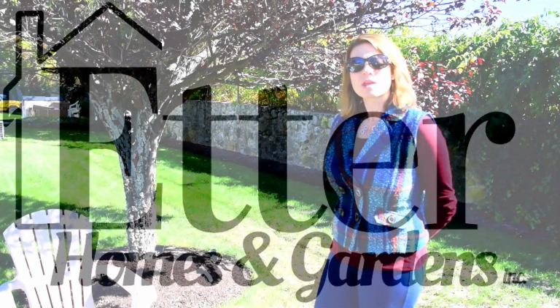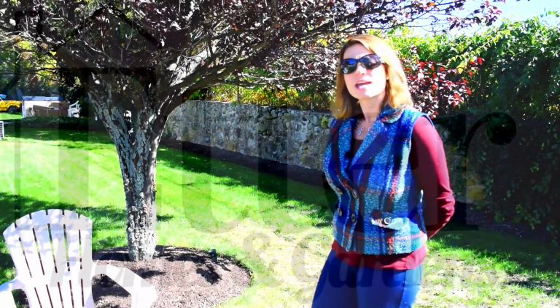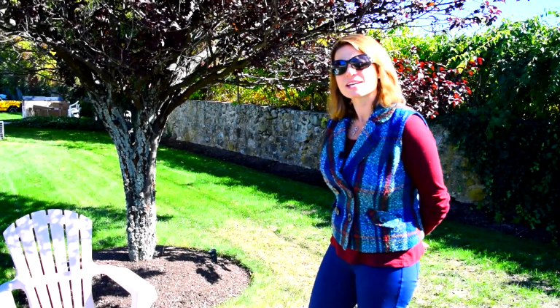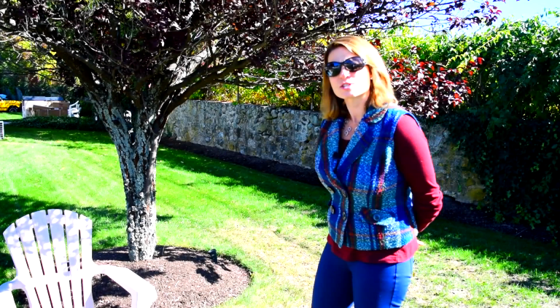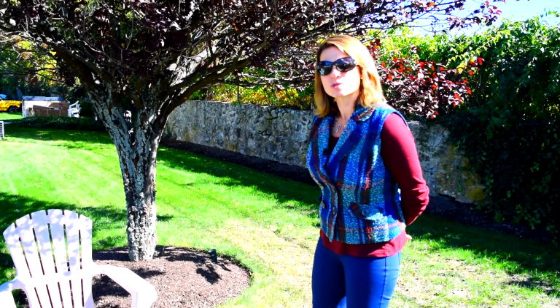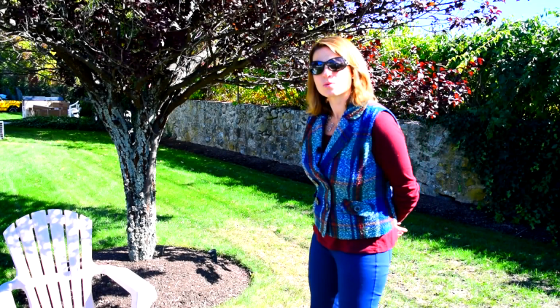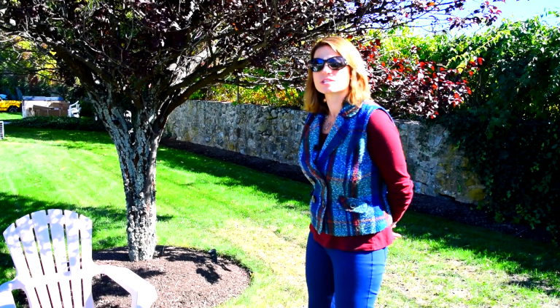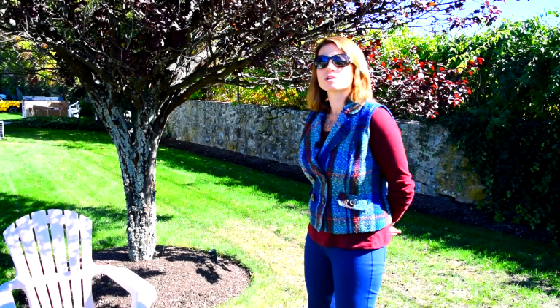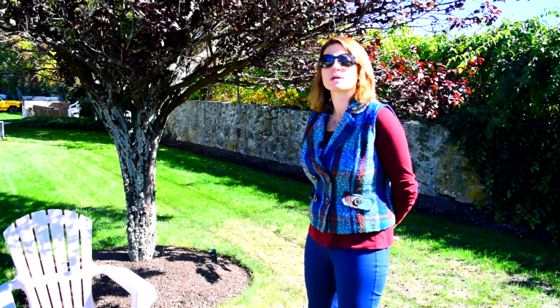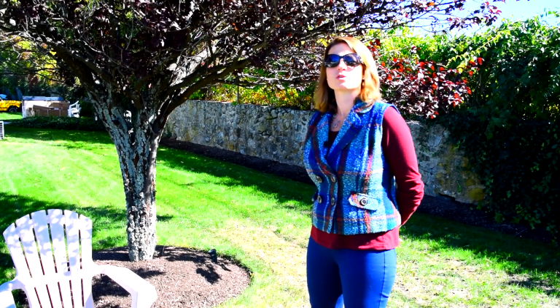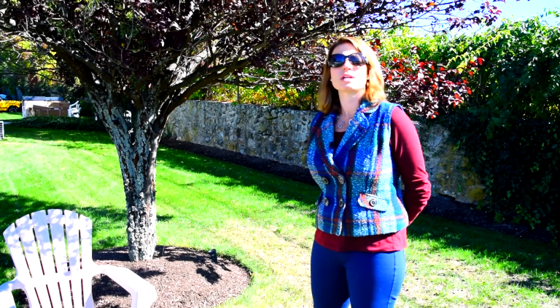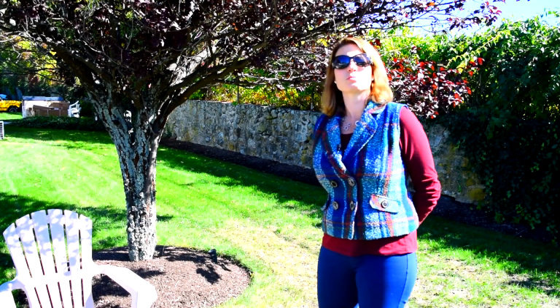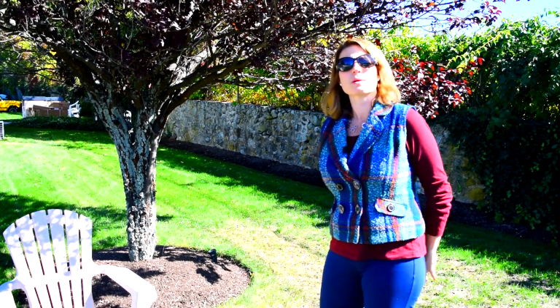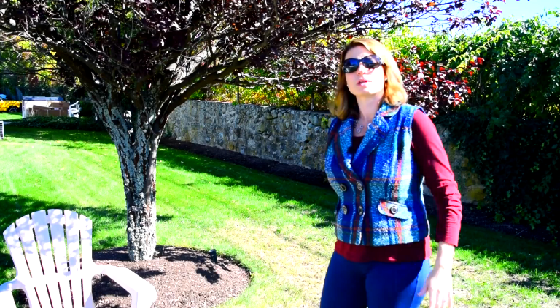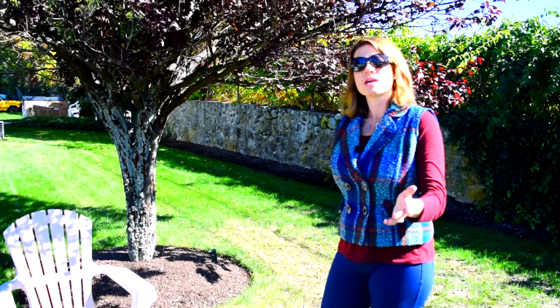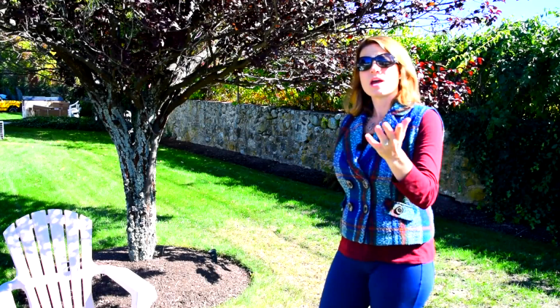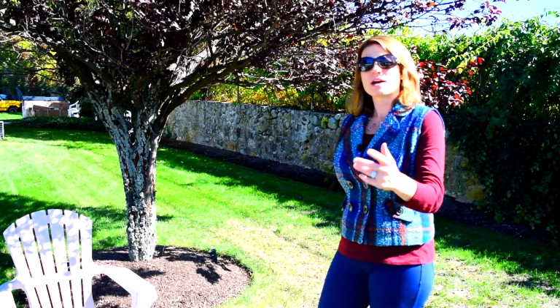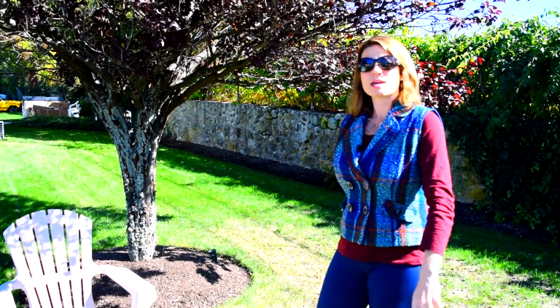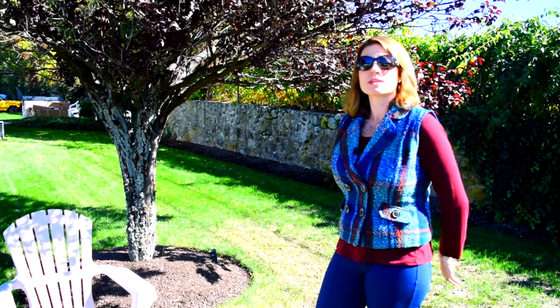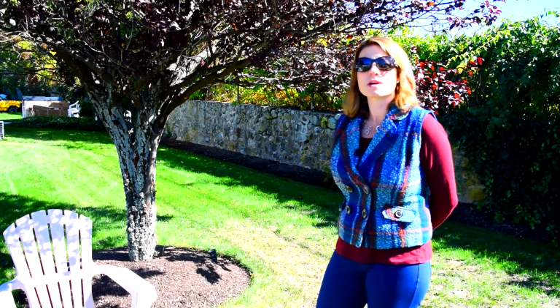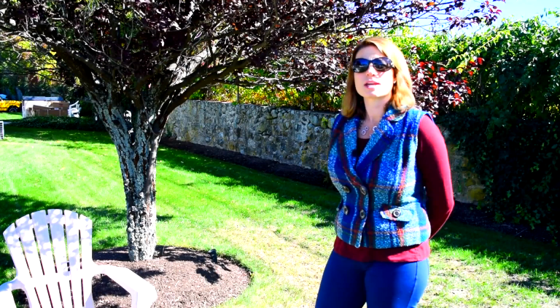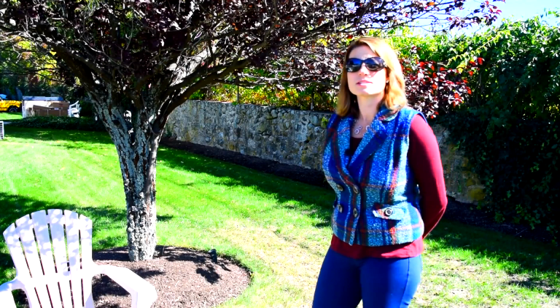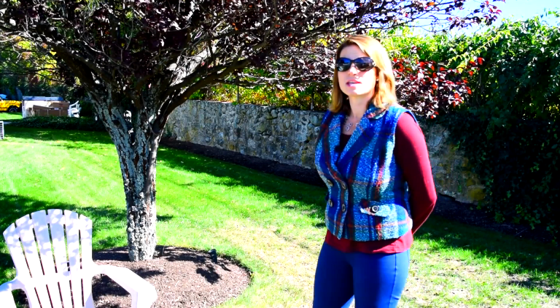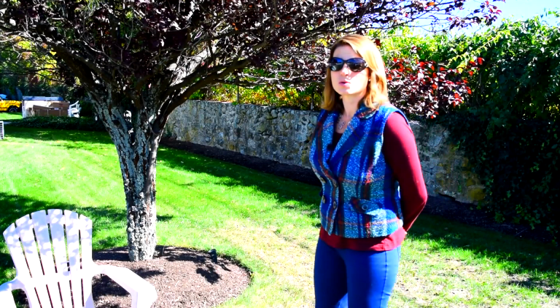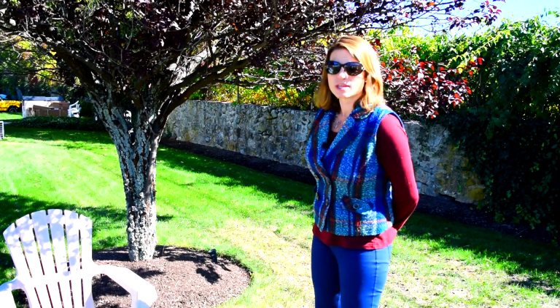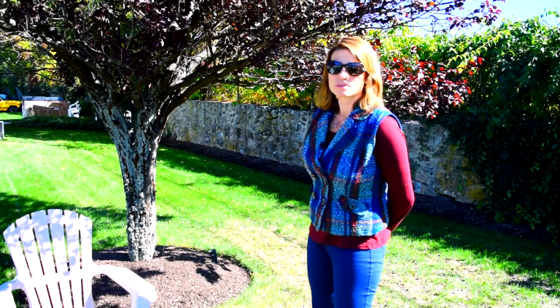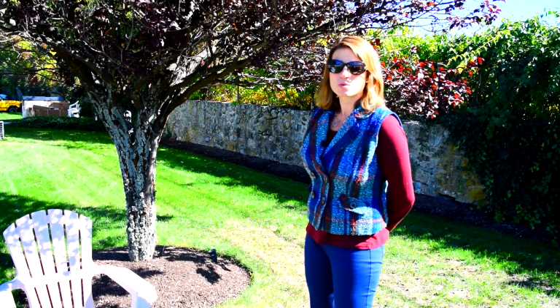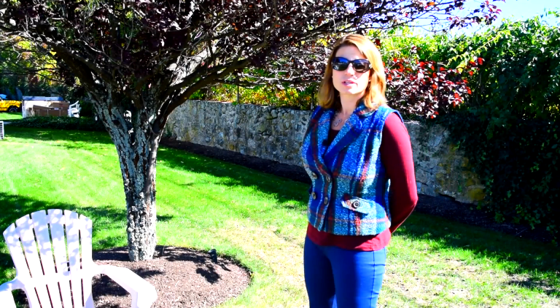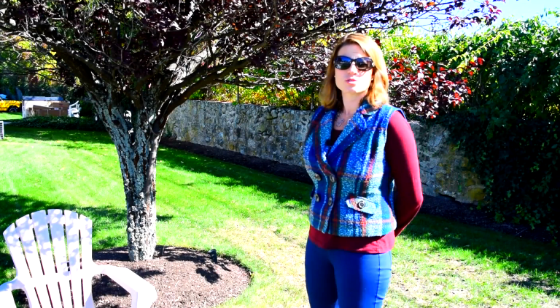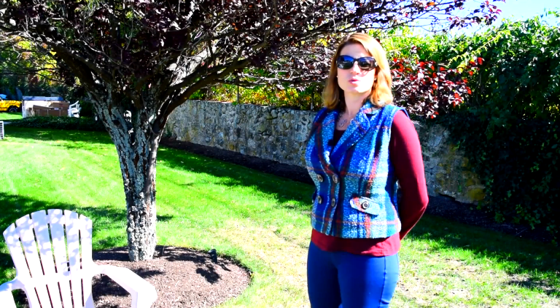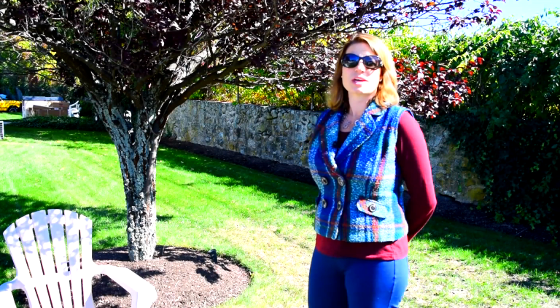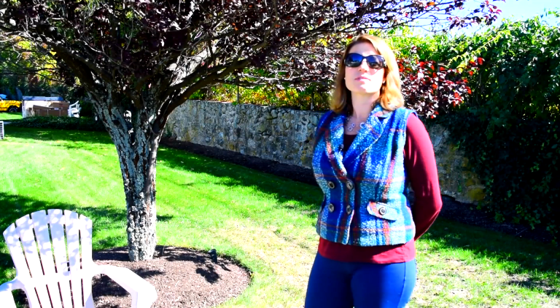Hey guys, it's Julie. I want to tell you about a great new property. It came on the market in North Annabur, 100 North Ave.